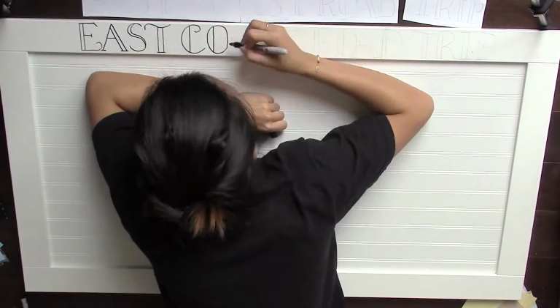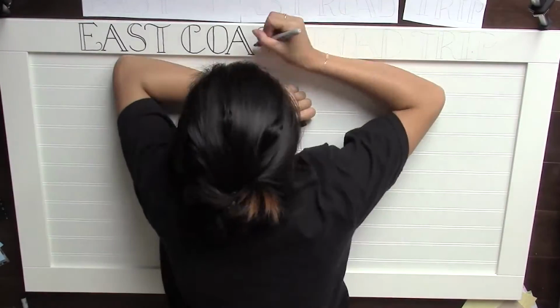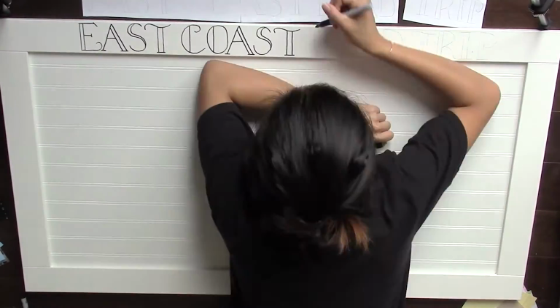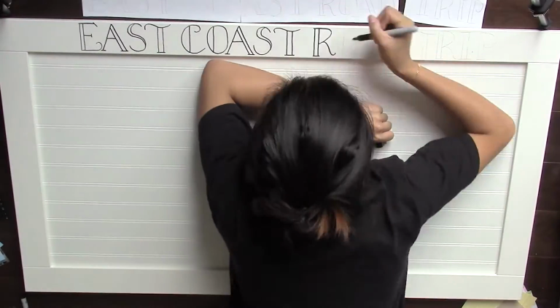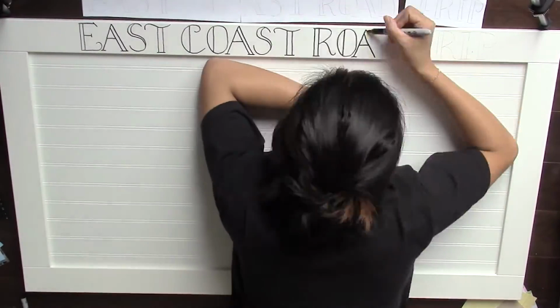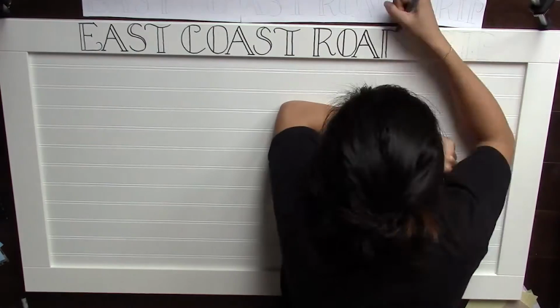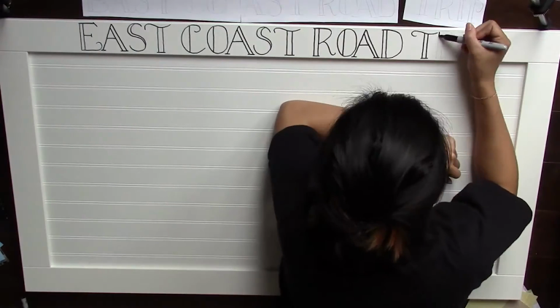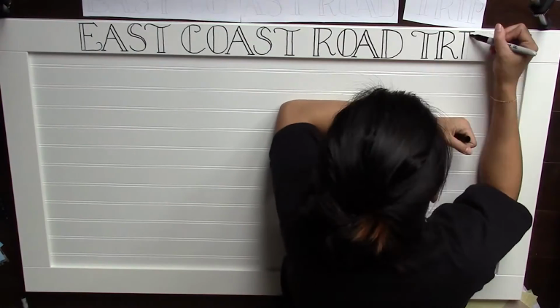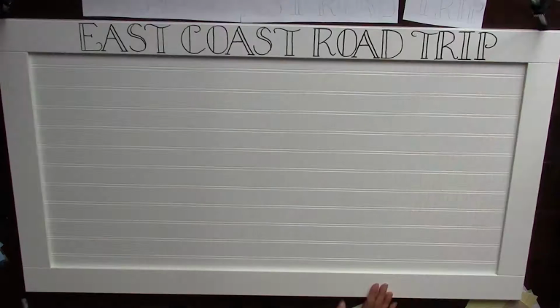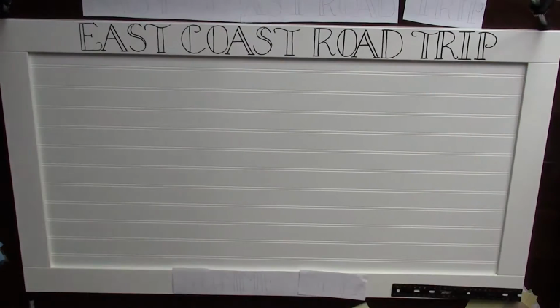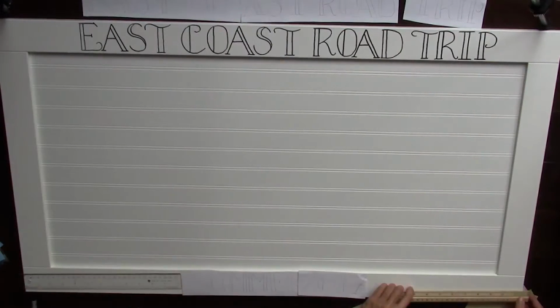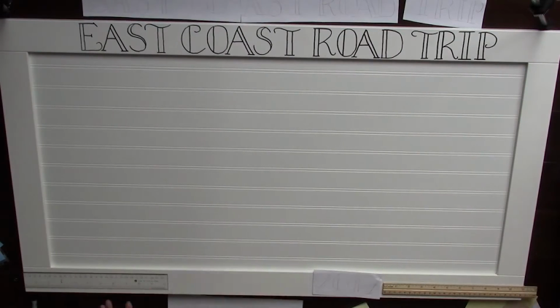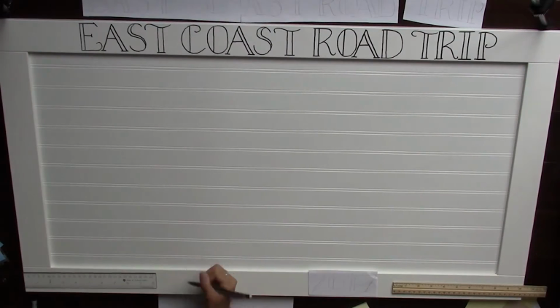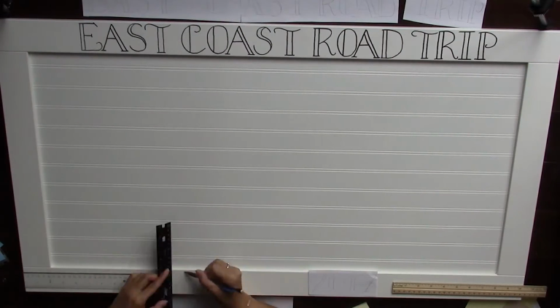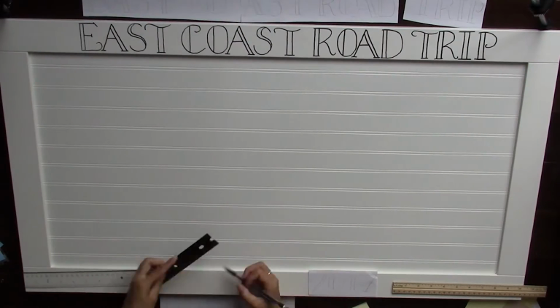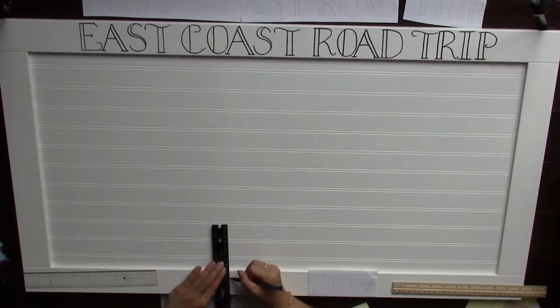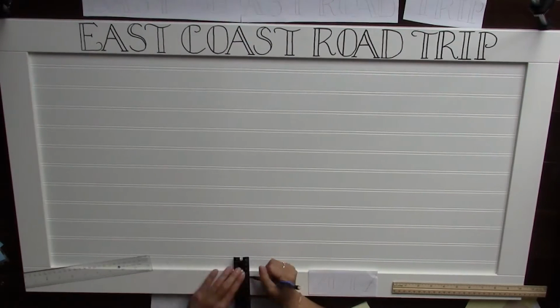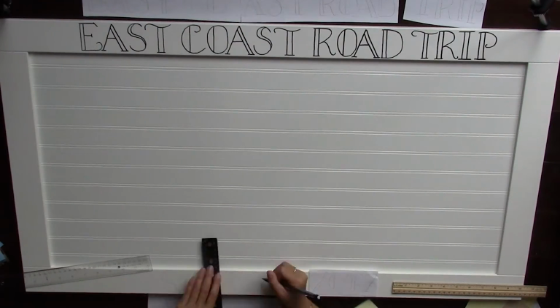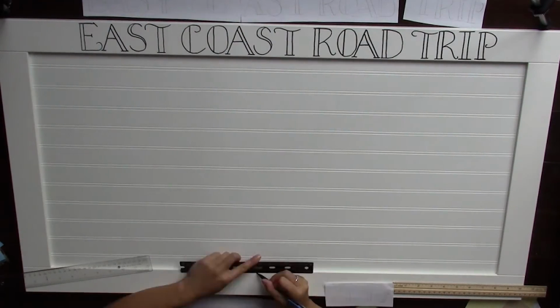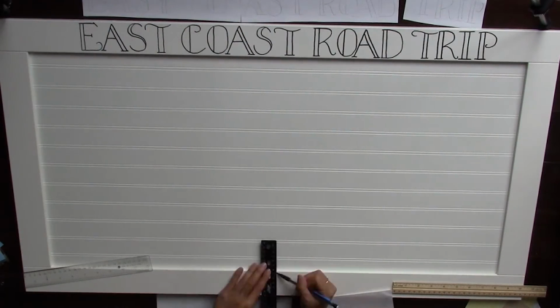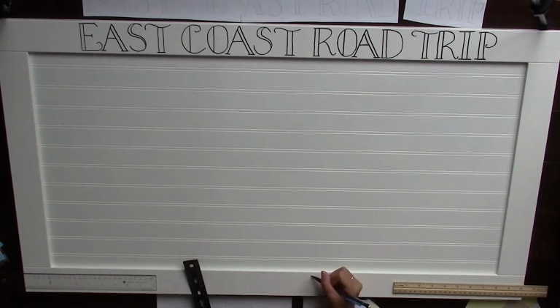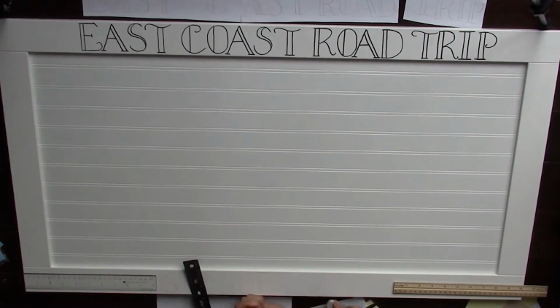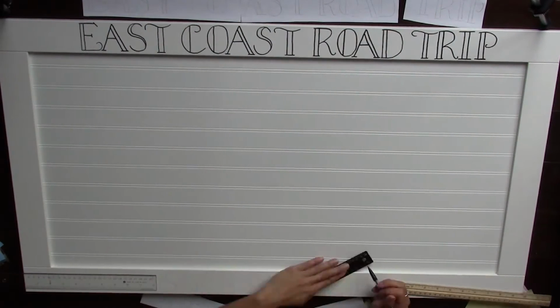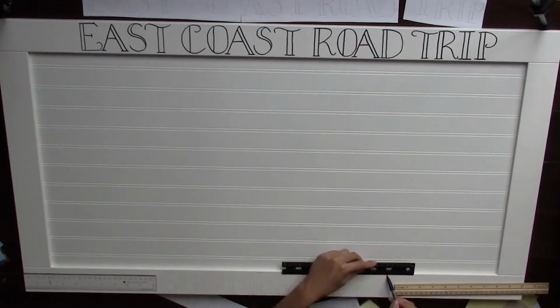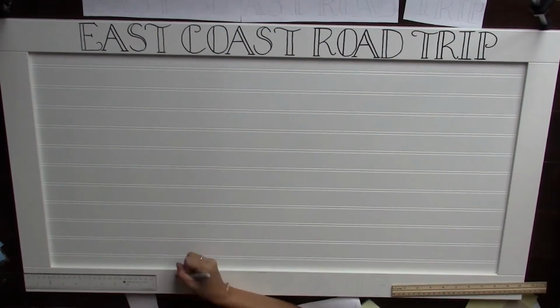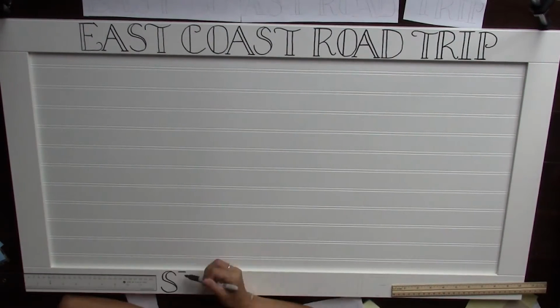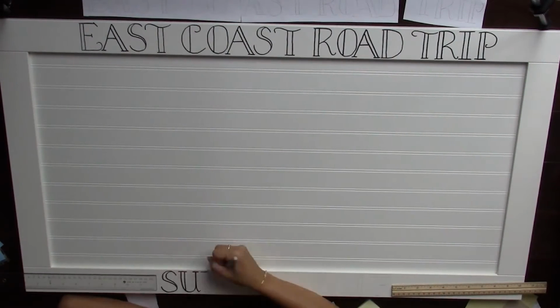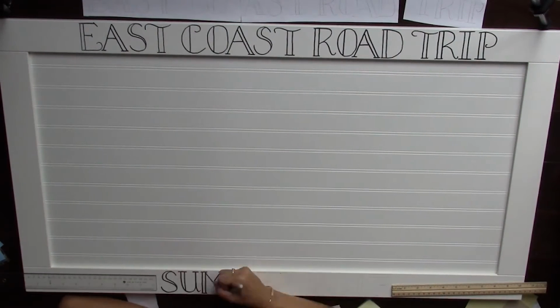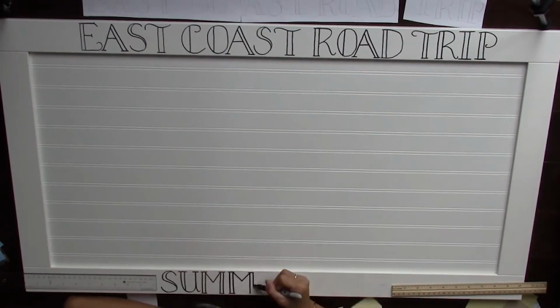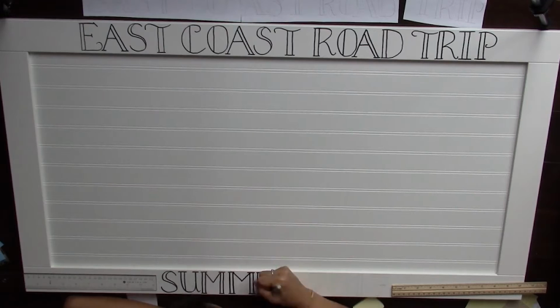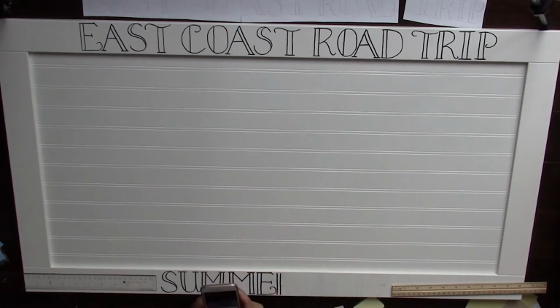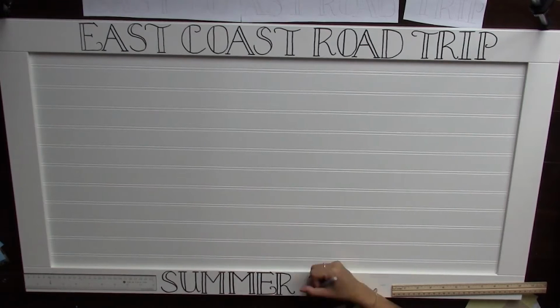I did that first and then I traced over it with Sharpie. On top I wrote 'East Coast Road Trip,' and on the bottom I did 'Summer 2017.'